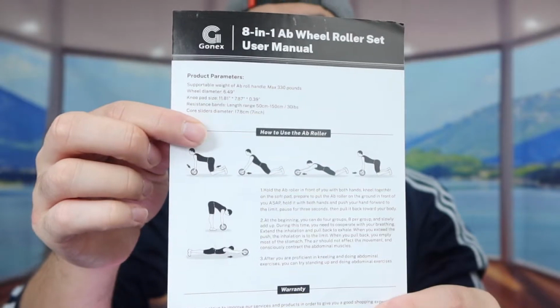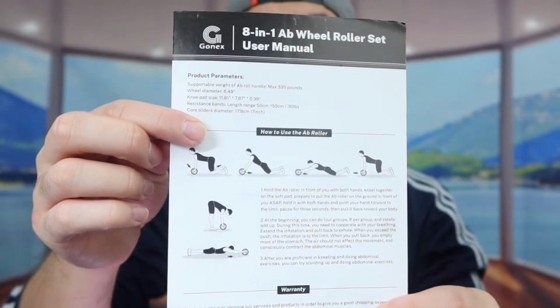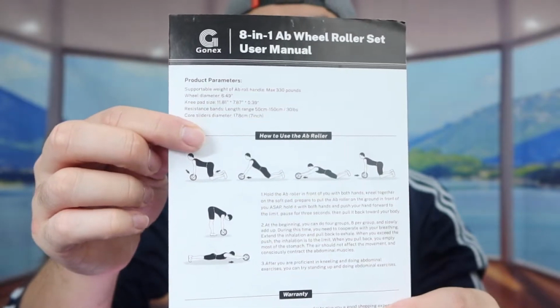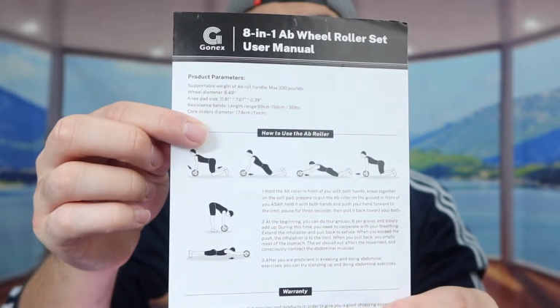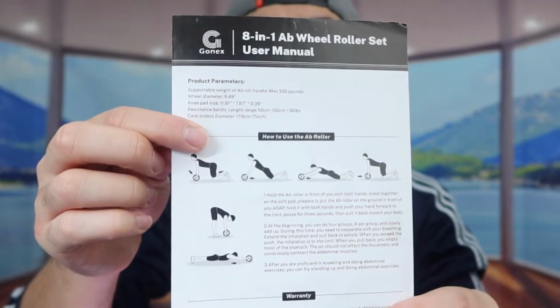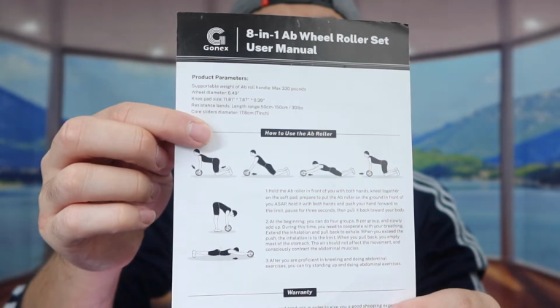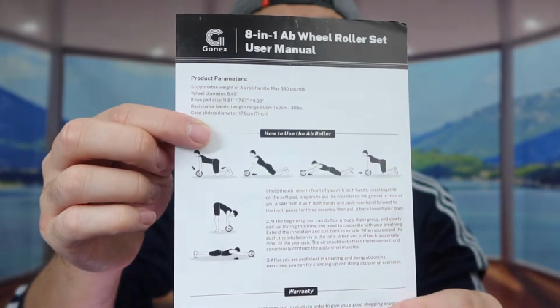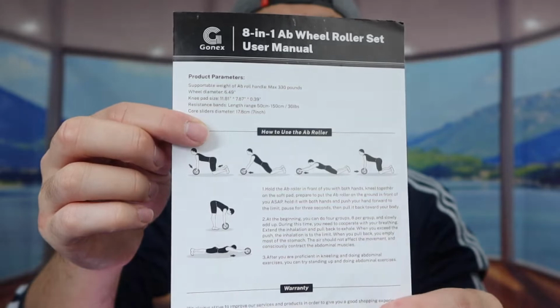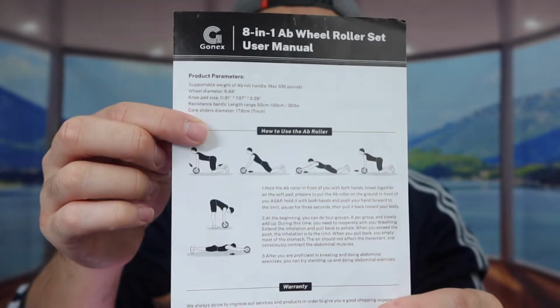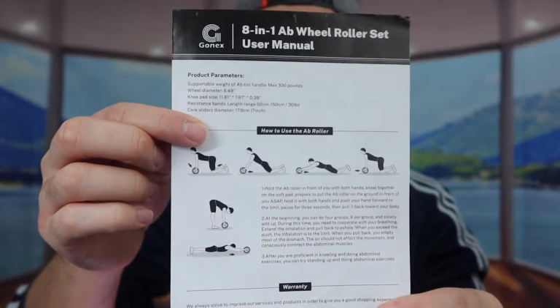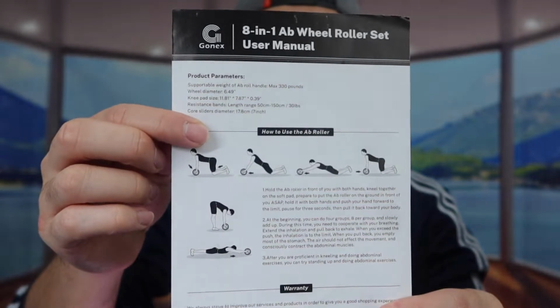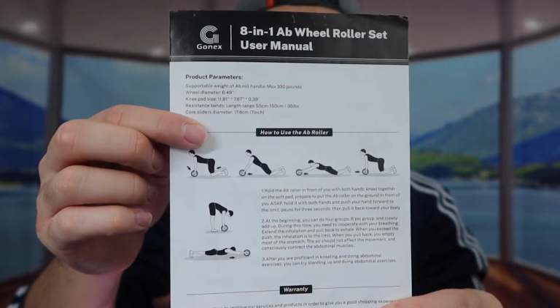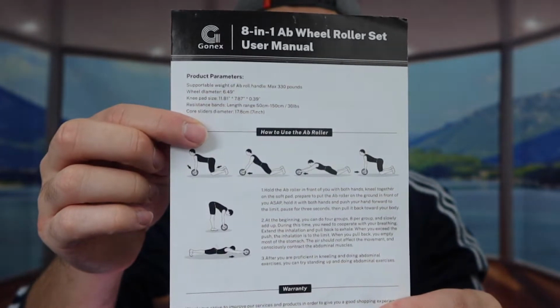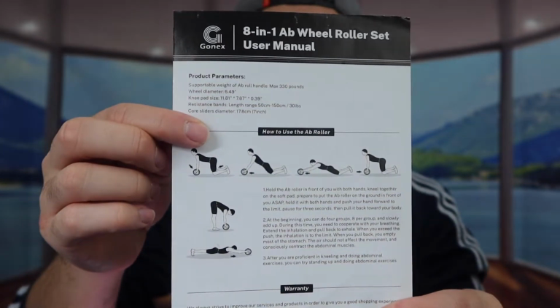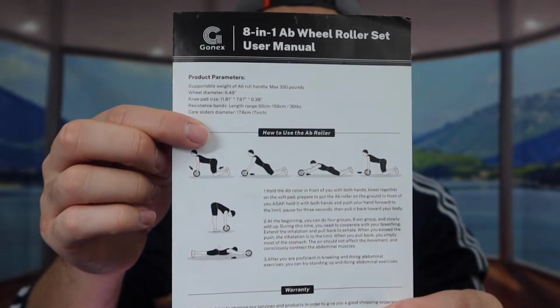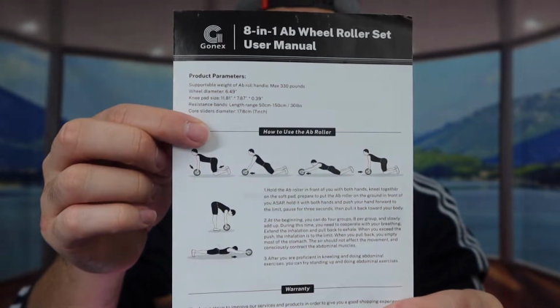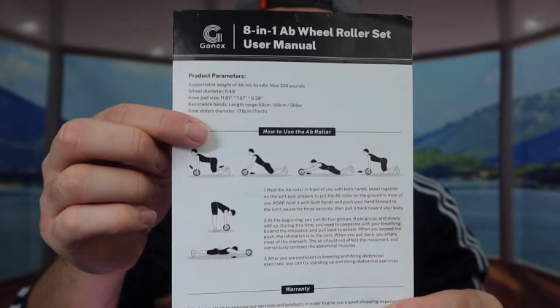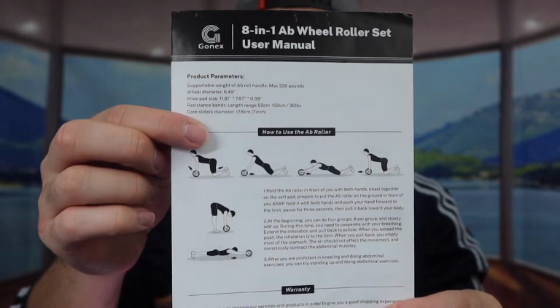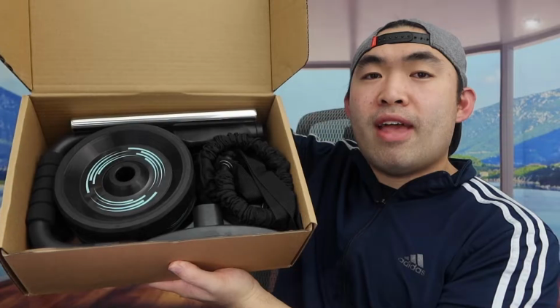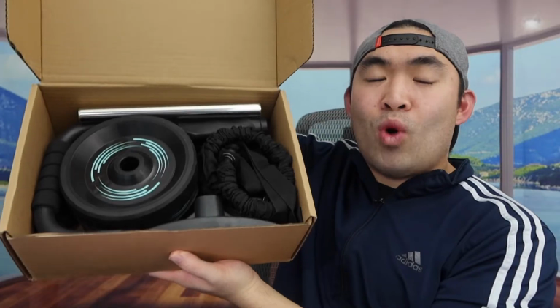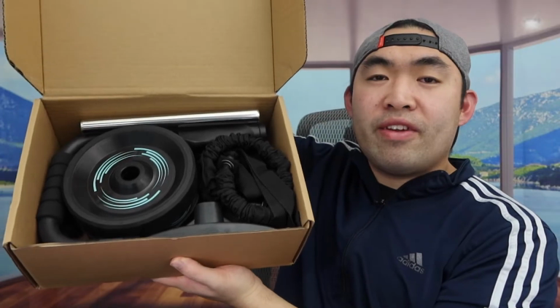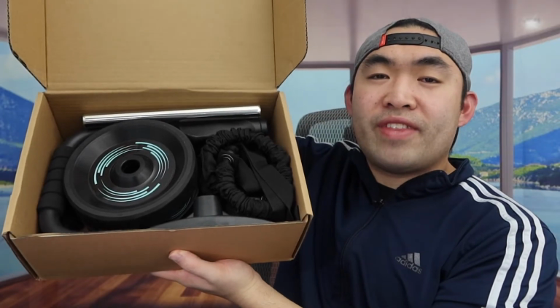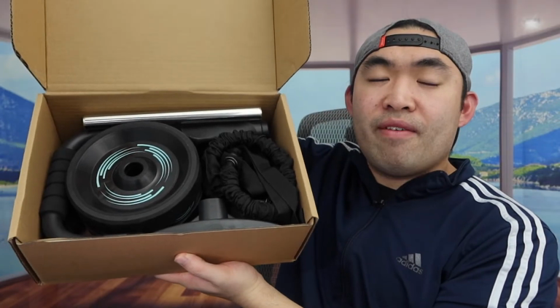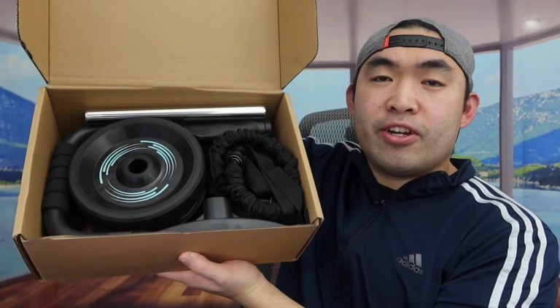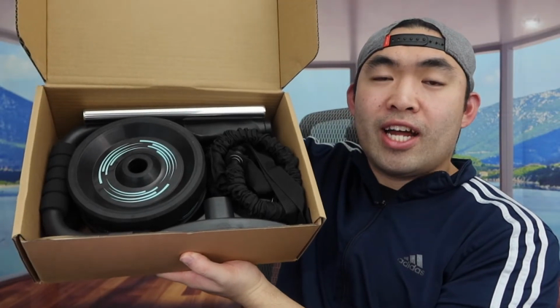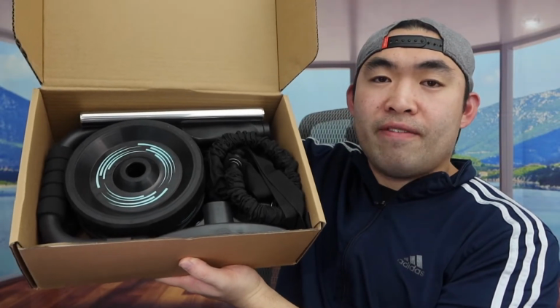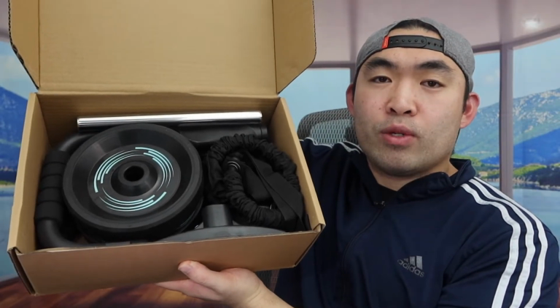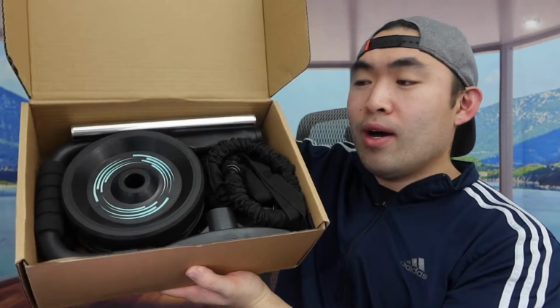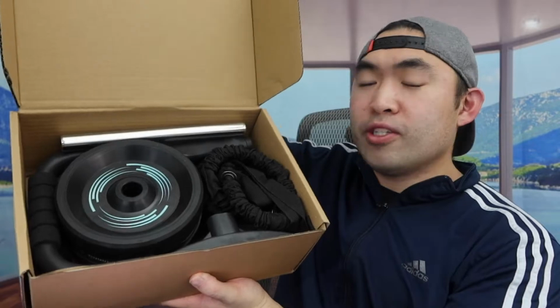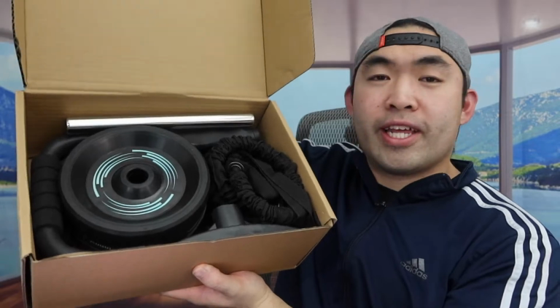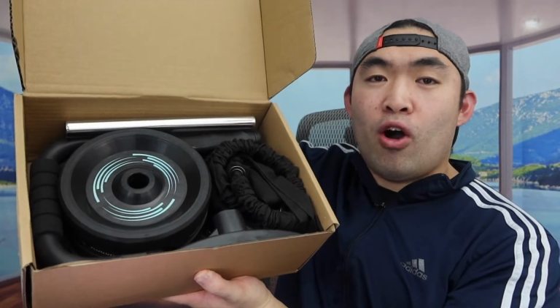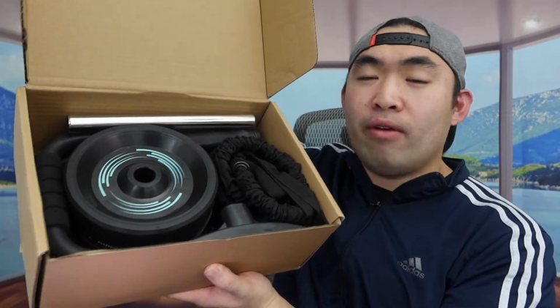Next up, you can see the product guide and user manual to teach you how to use the product. Right underneath that, you can see there's a lot of other stuff included as well.